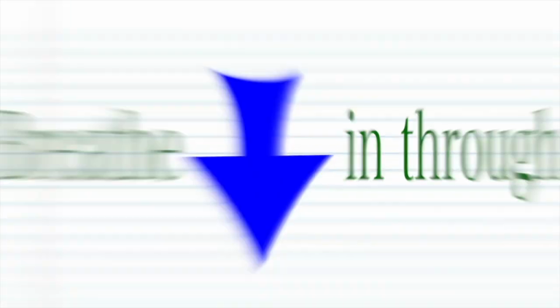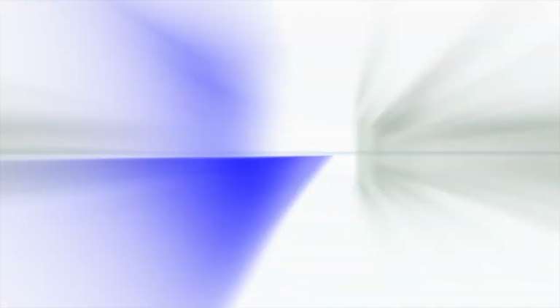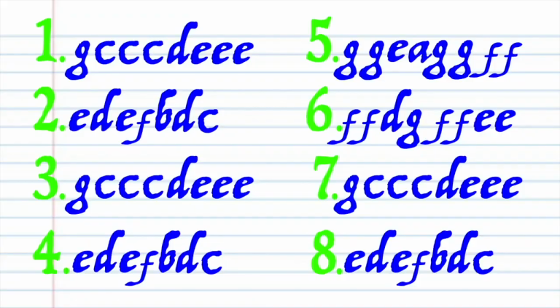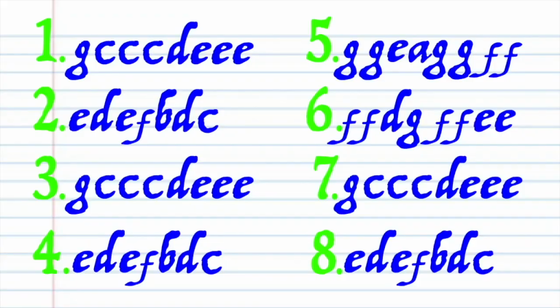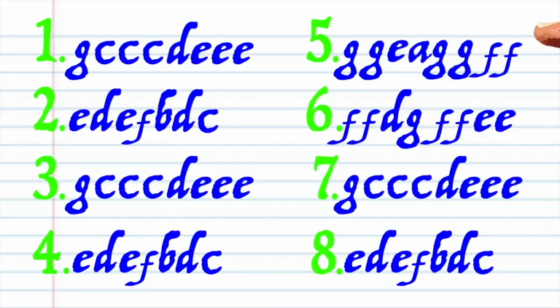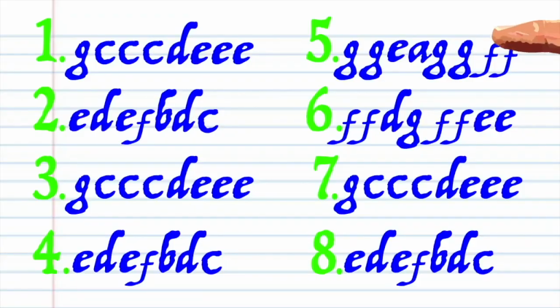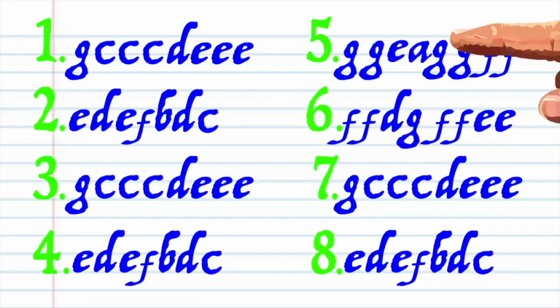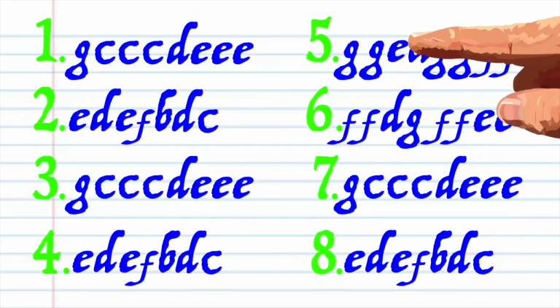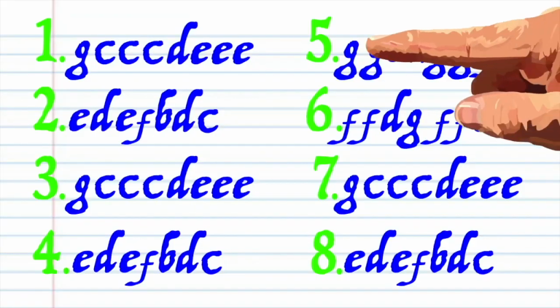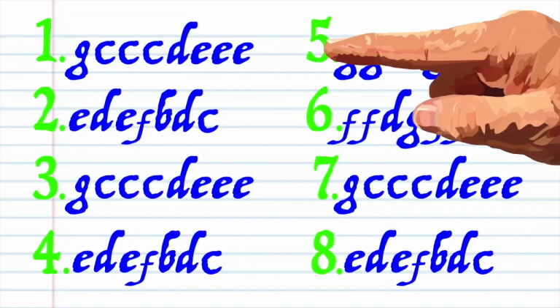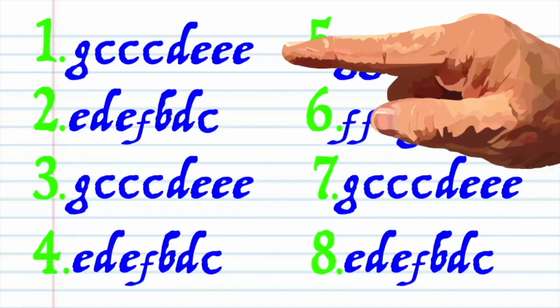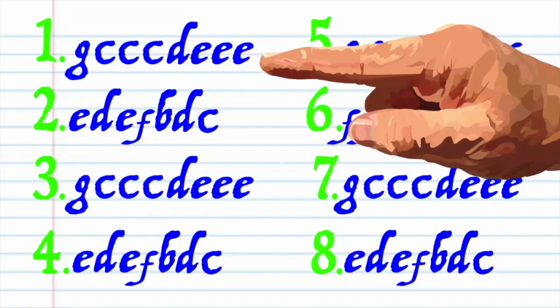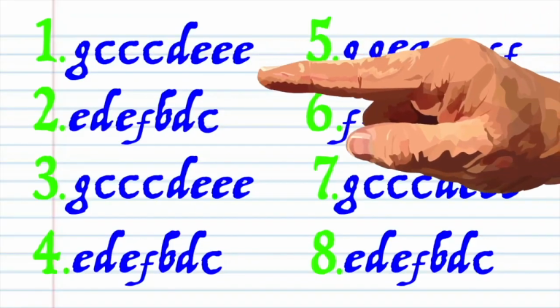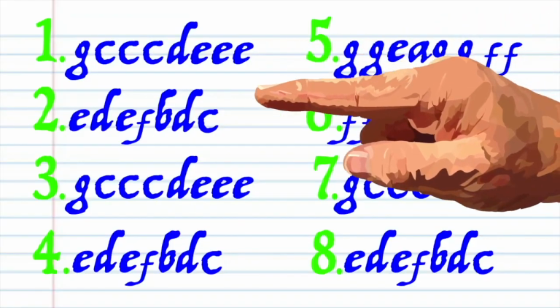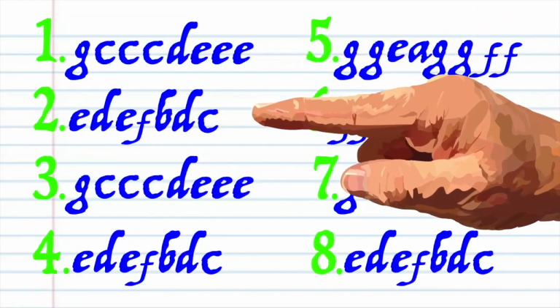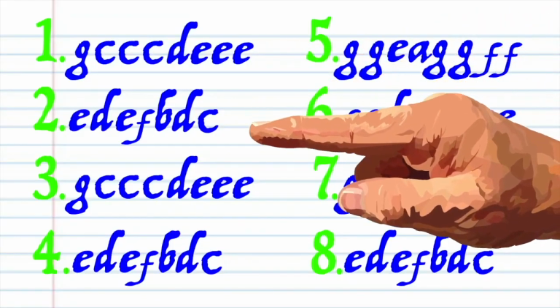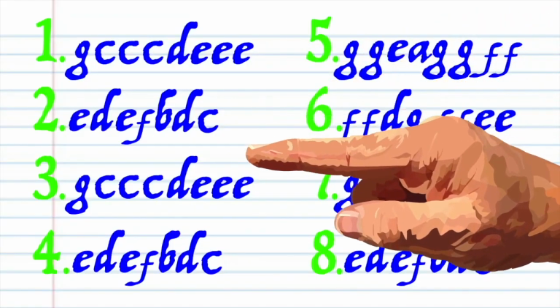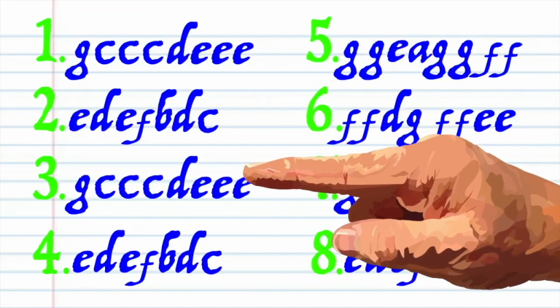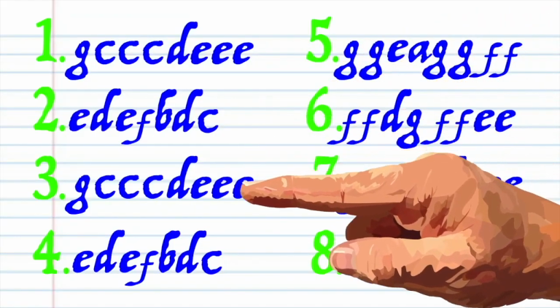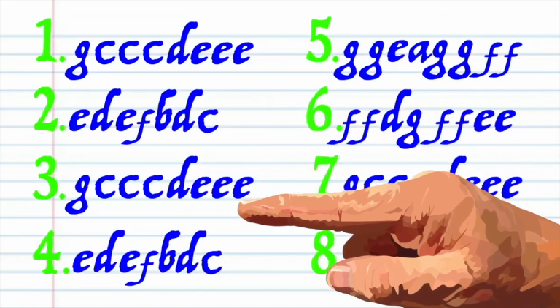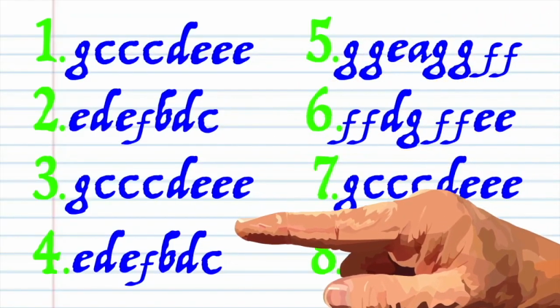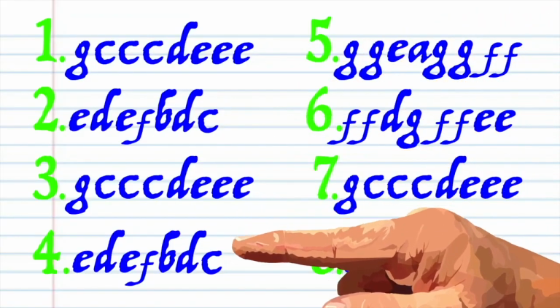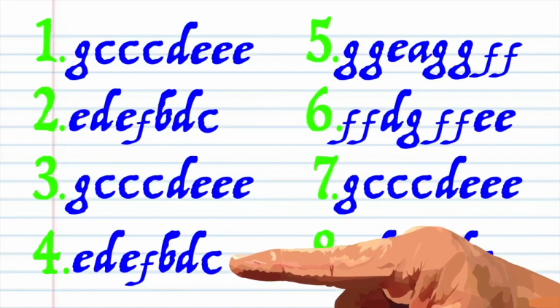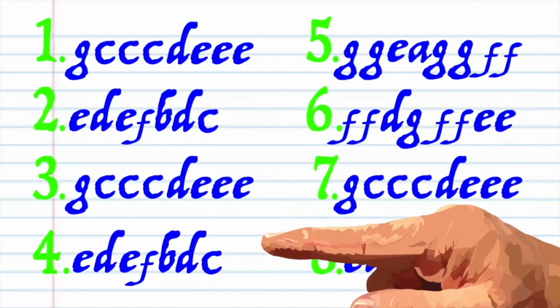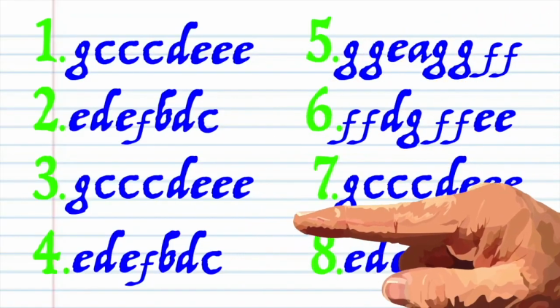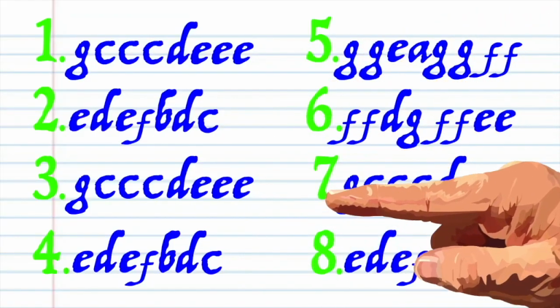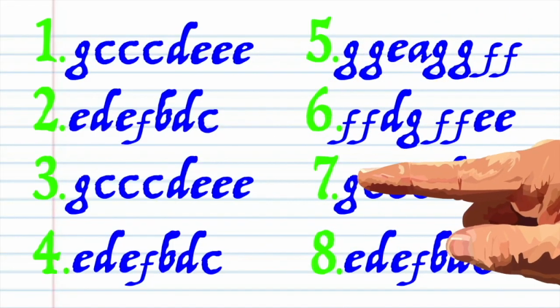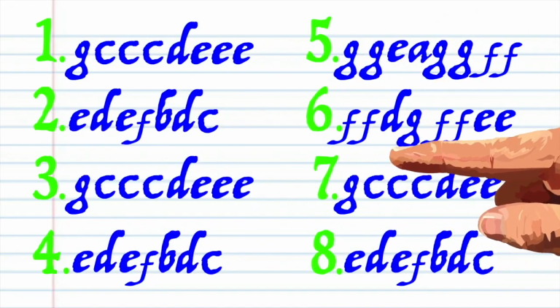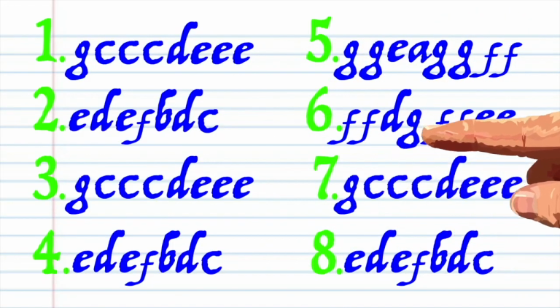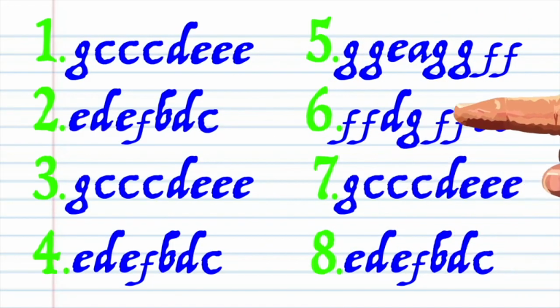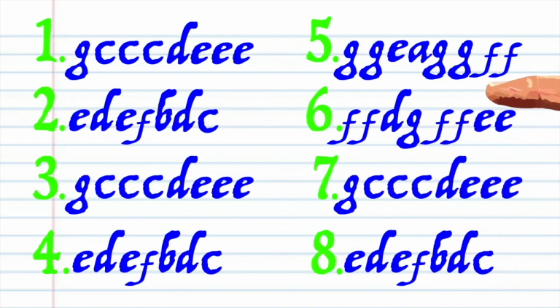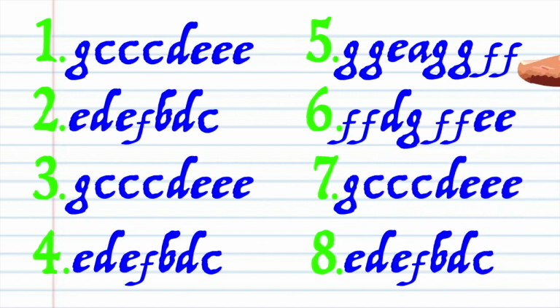Here's what 'Oh Christmas Tree' looks like when it's written down in the key of C, and here is how it sounds.